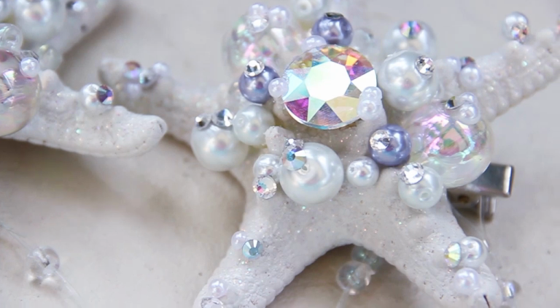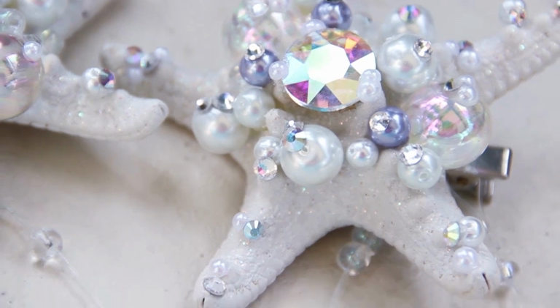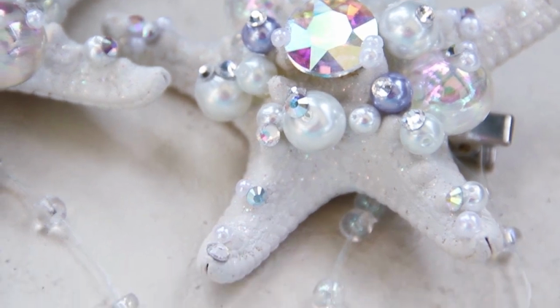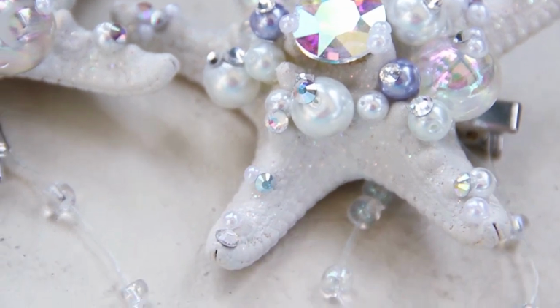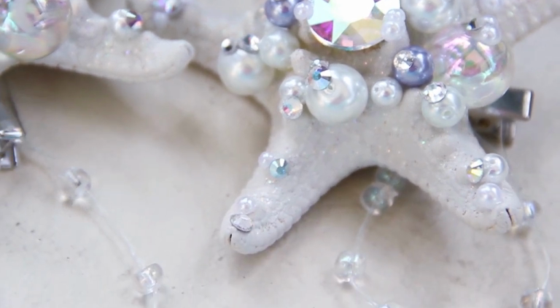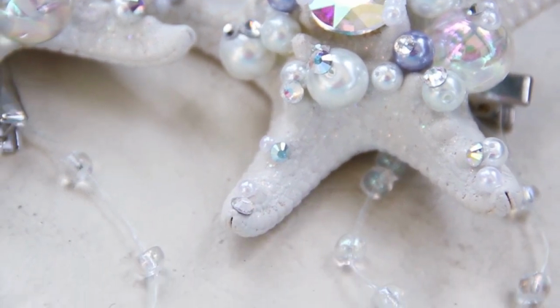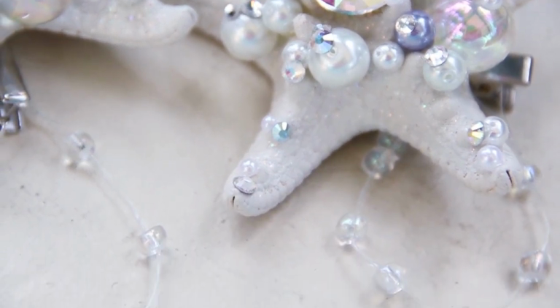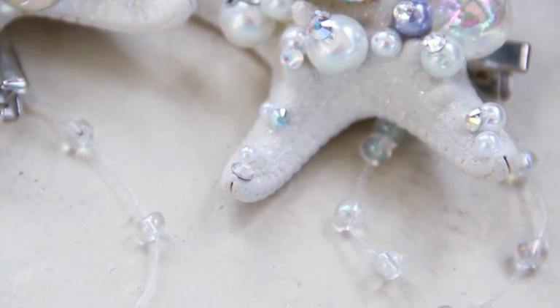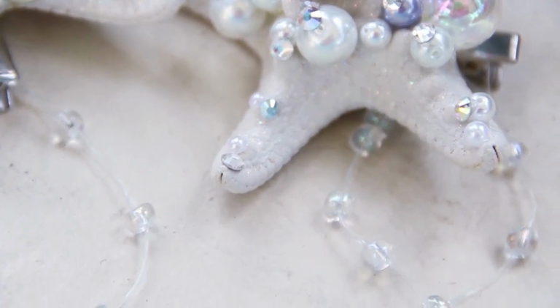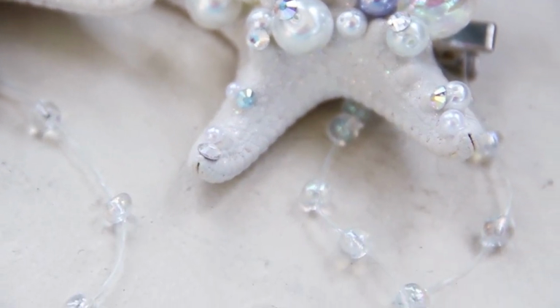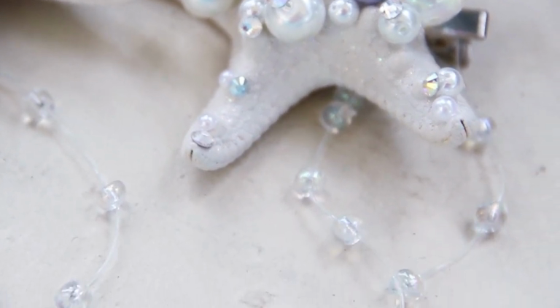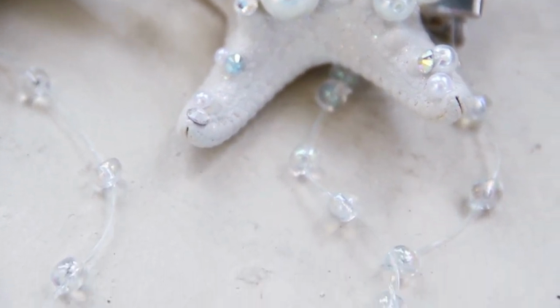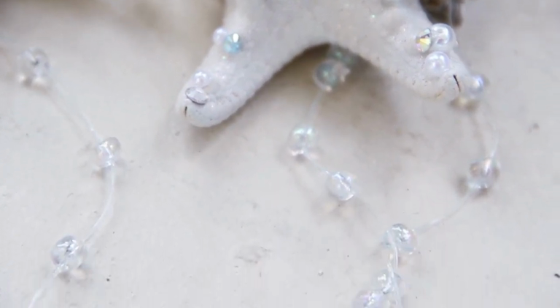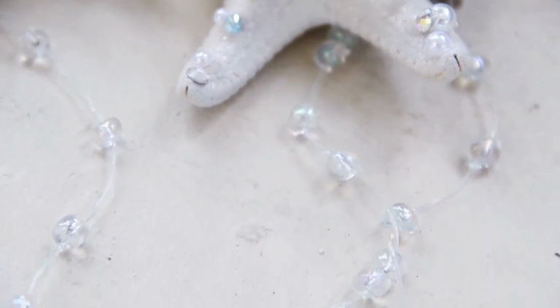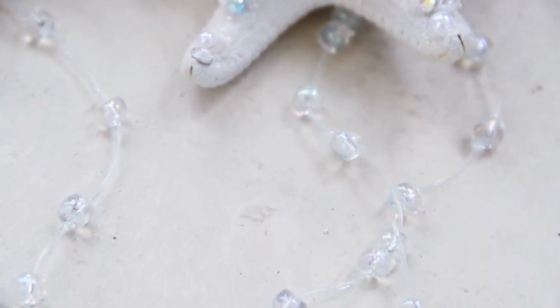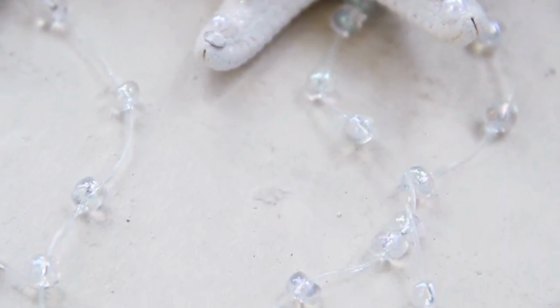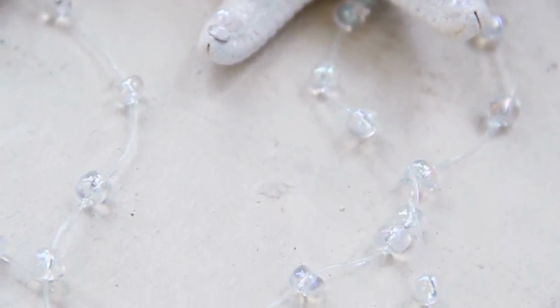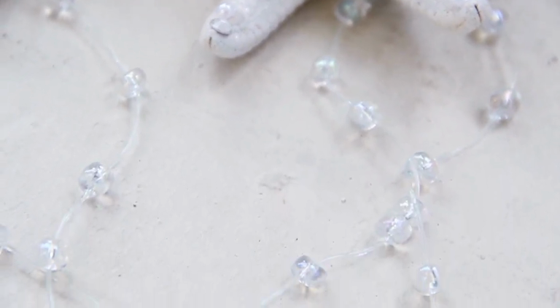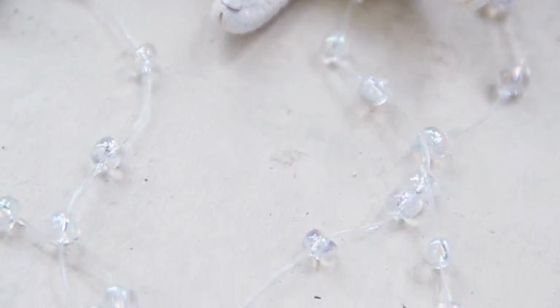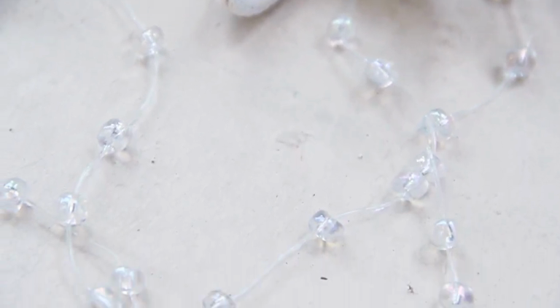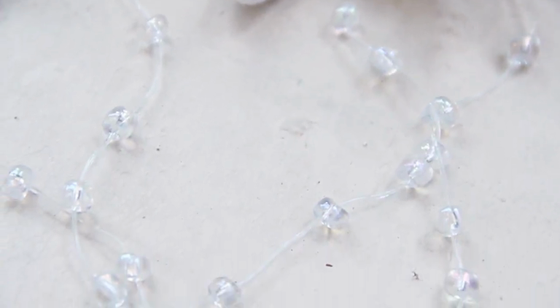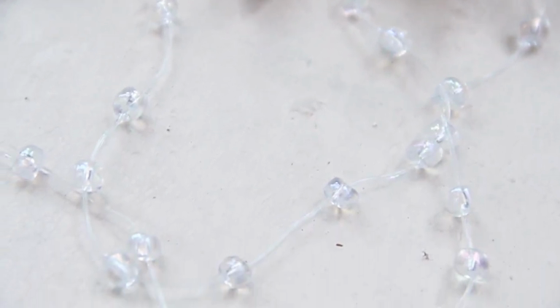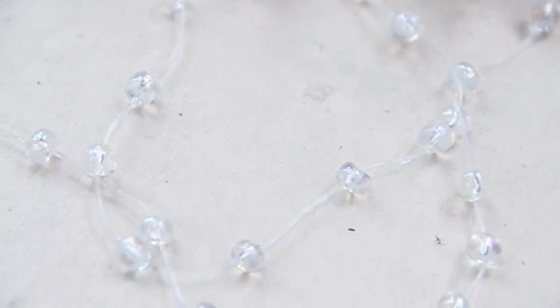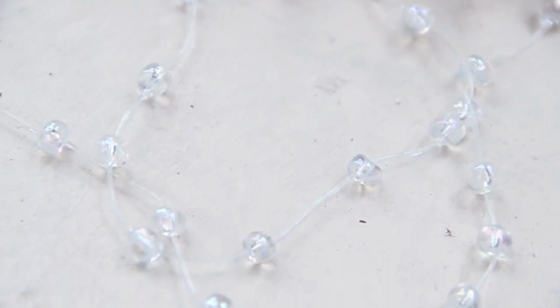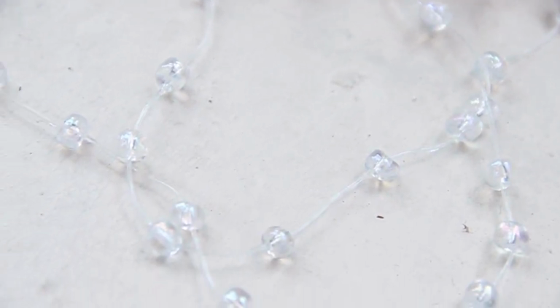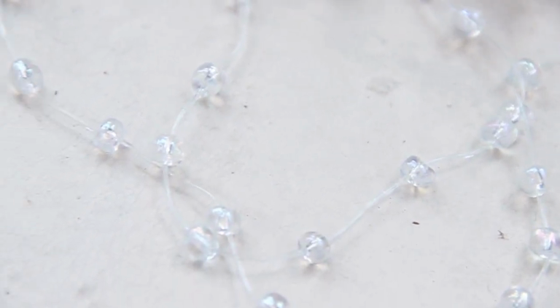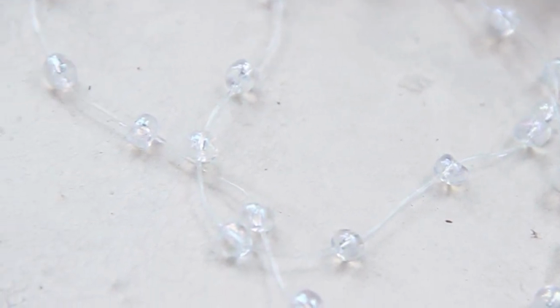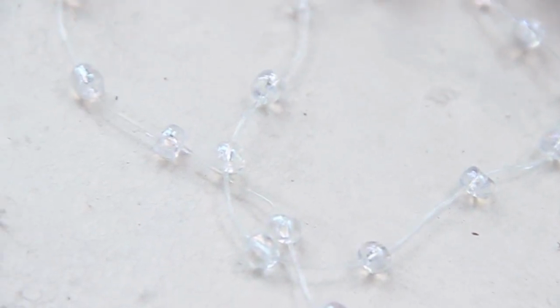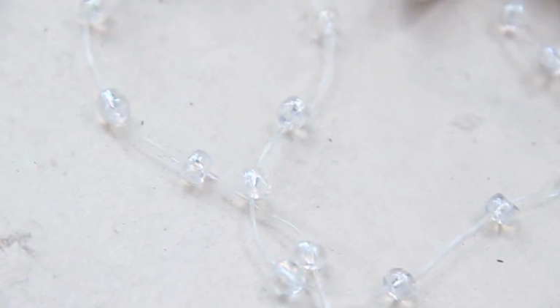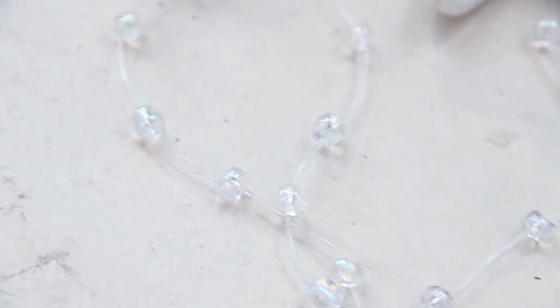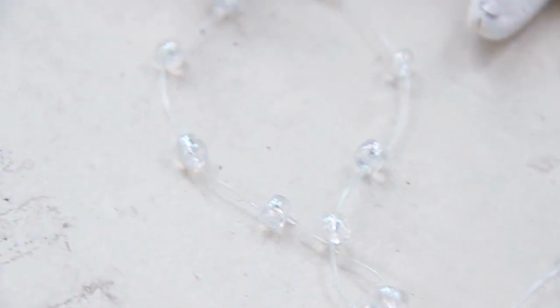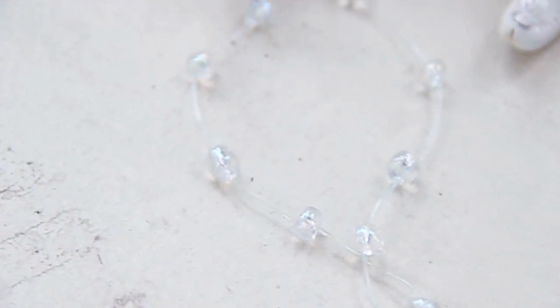For all you mermaids this Halloween, I decided to make a DIY on starfish hair clips.